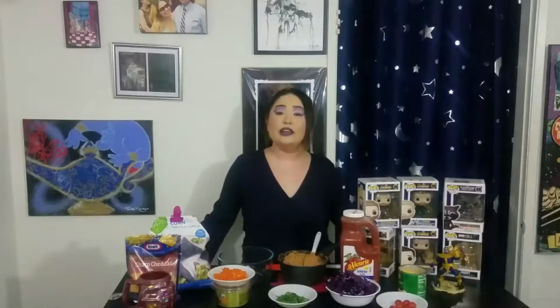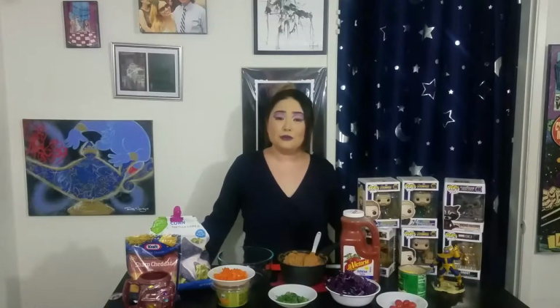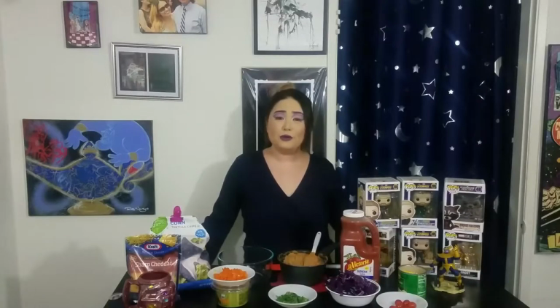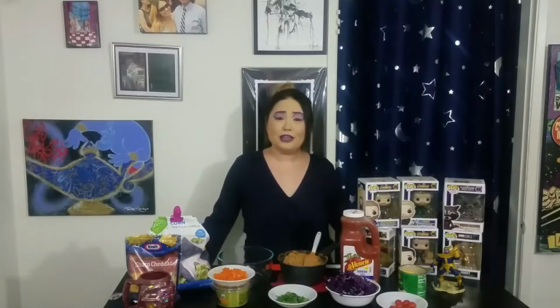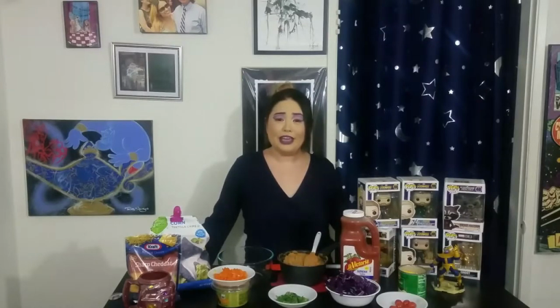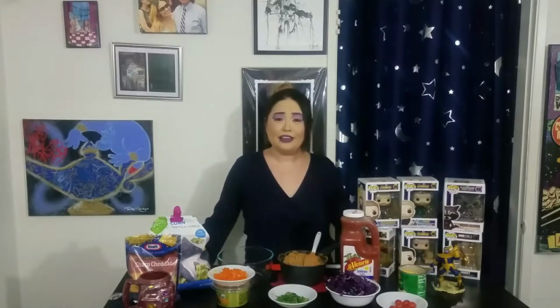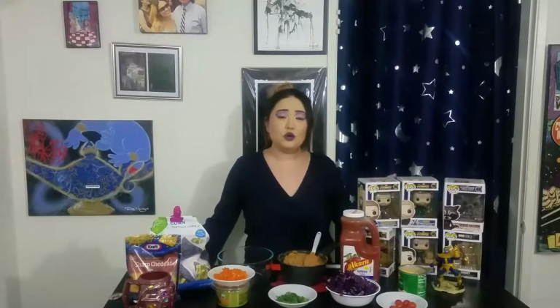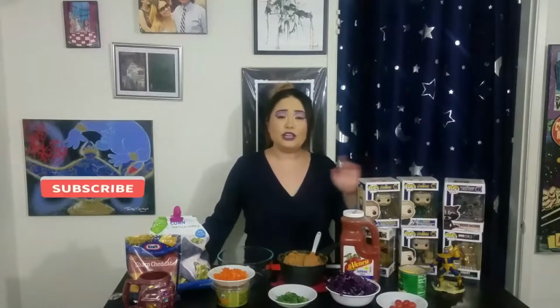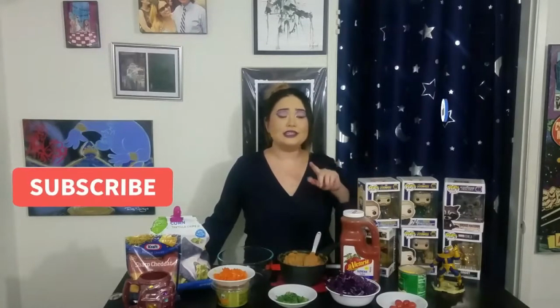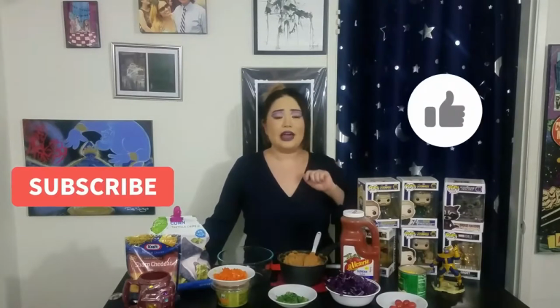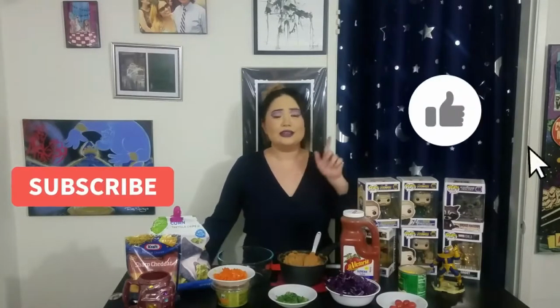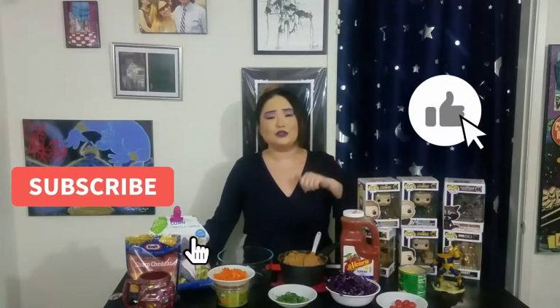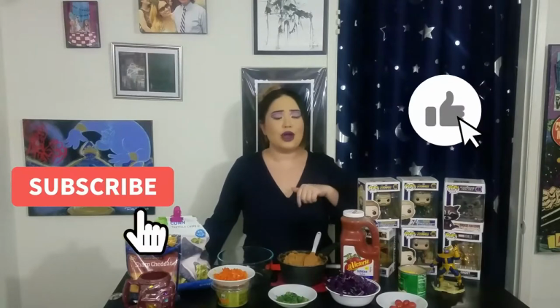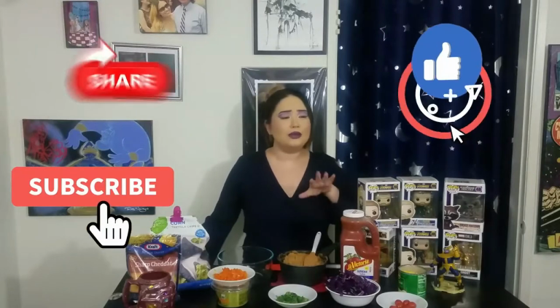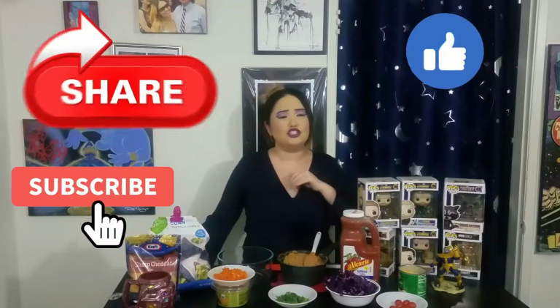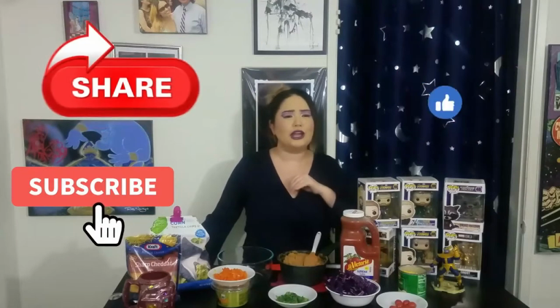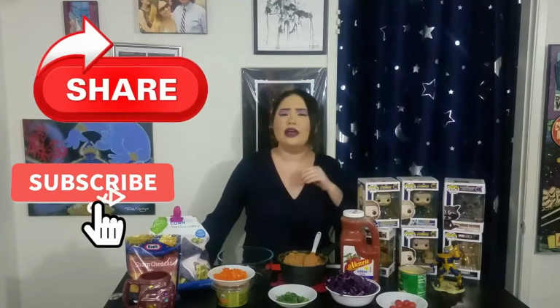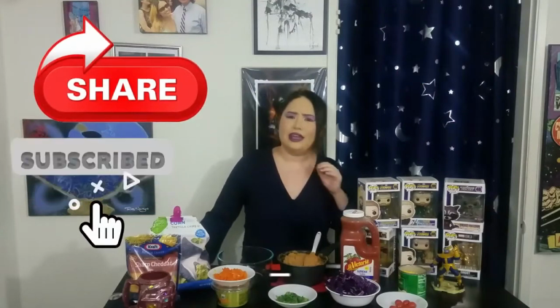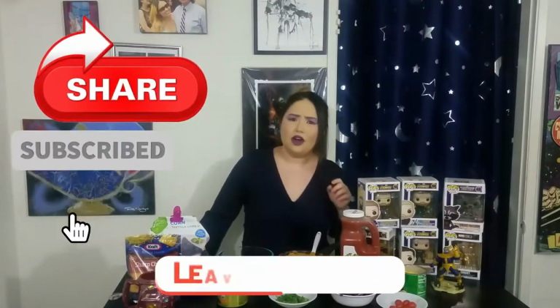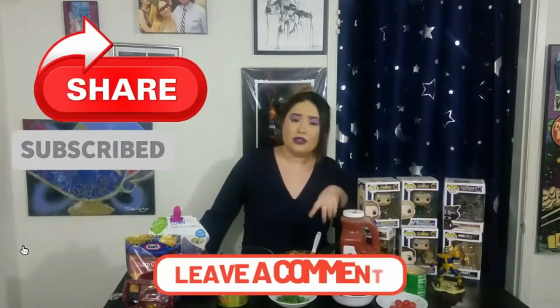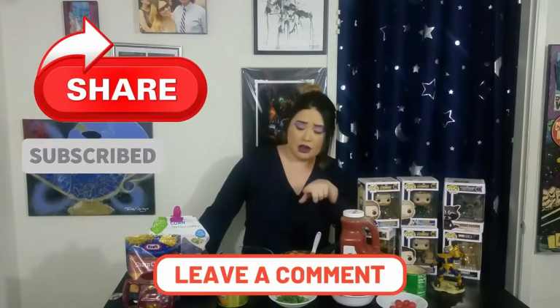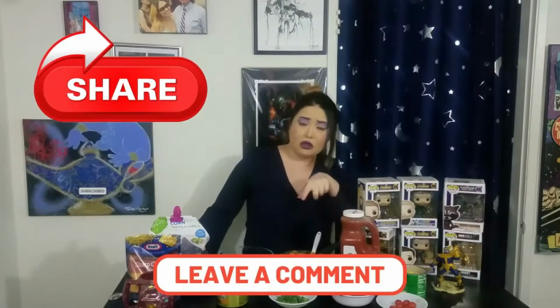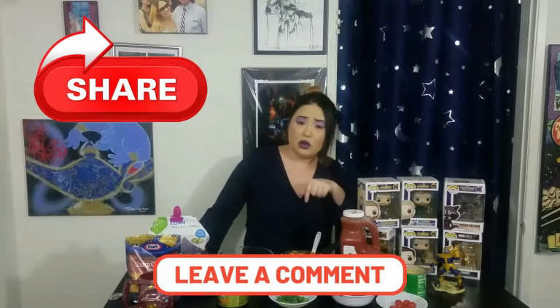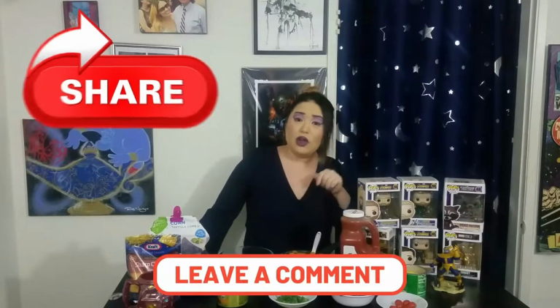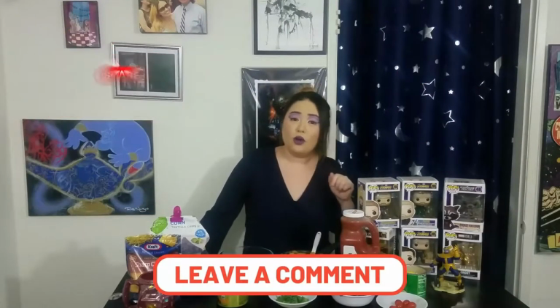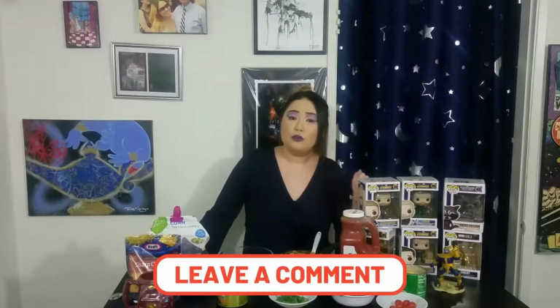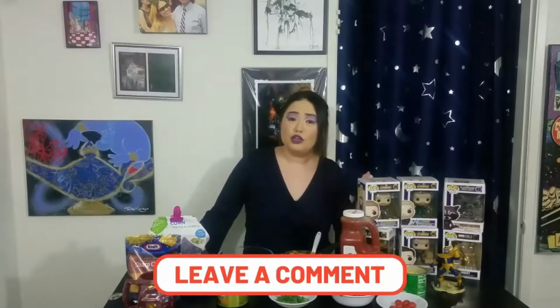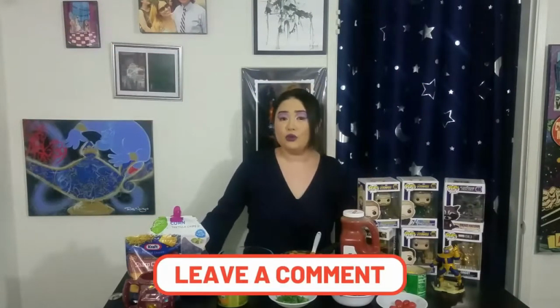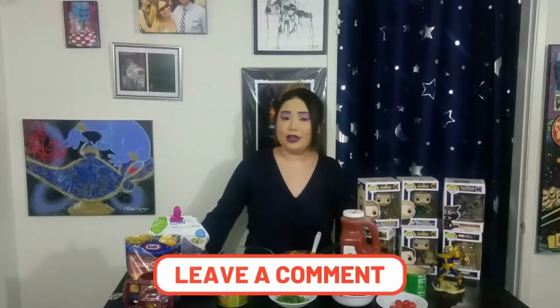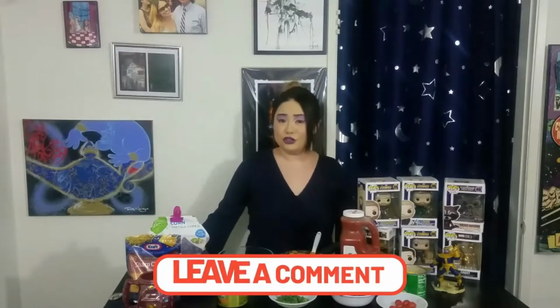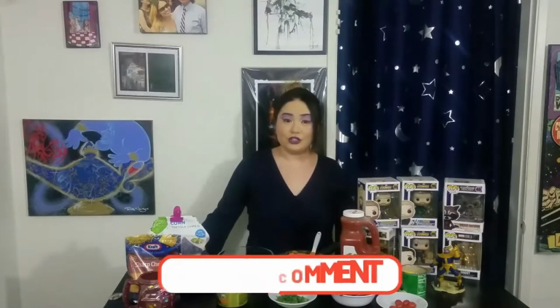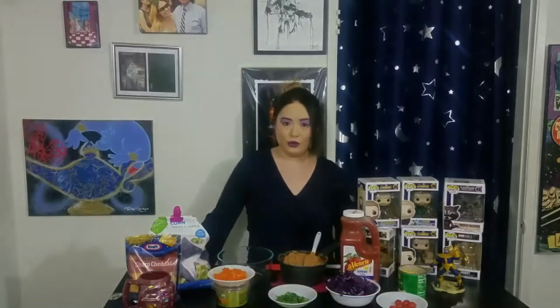Now before we begin, don't forget to like, subscribe, share, and comment down below what movie you would like turned into food.